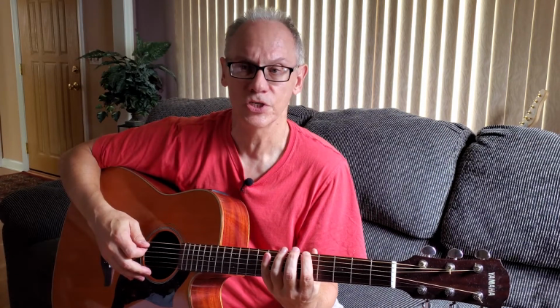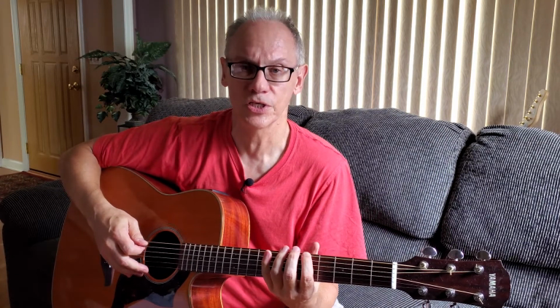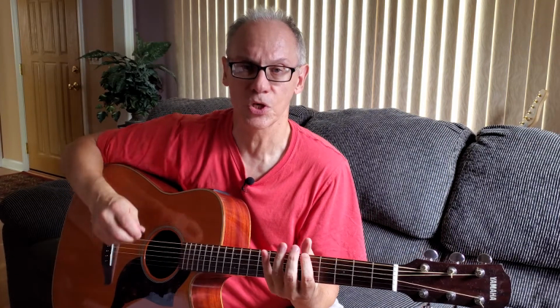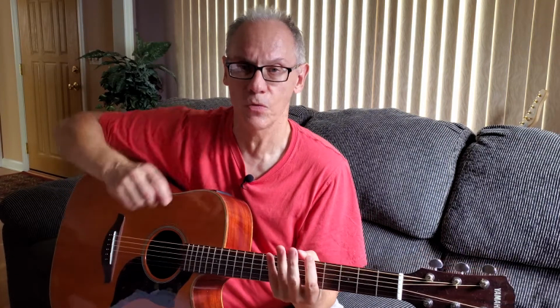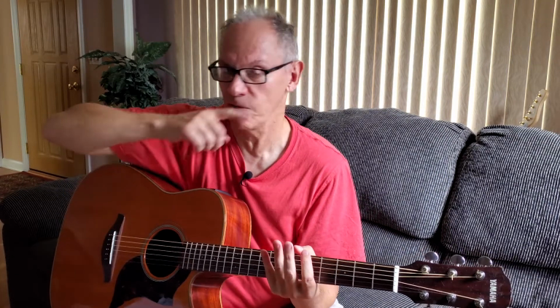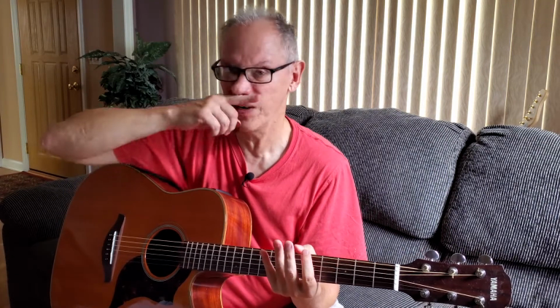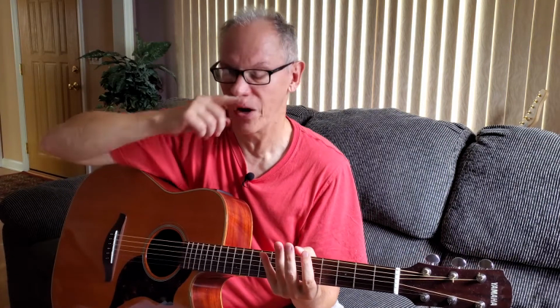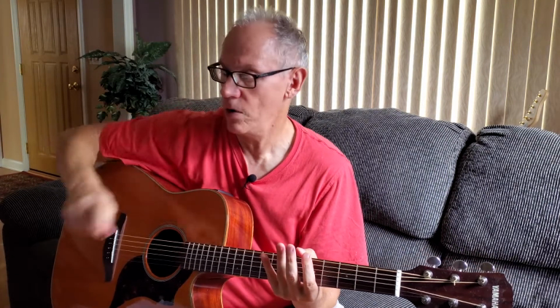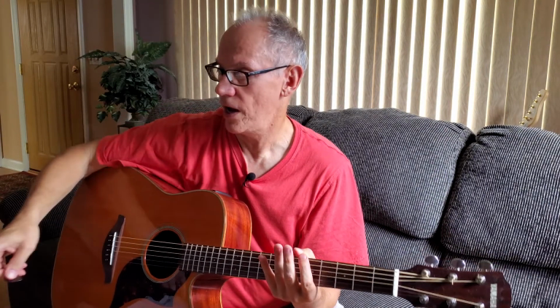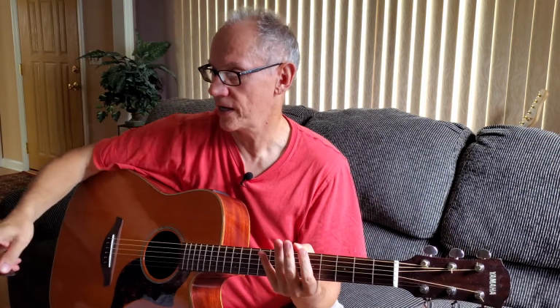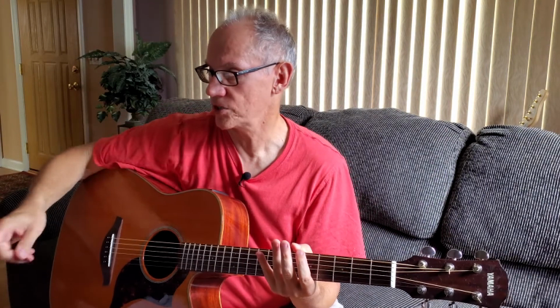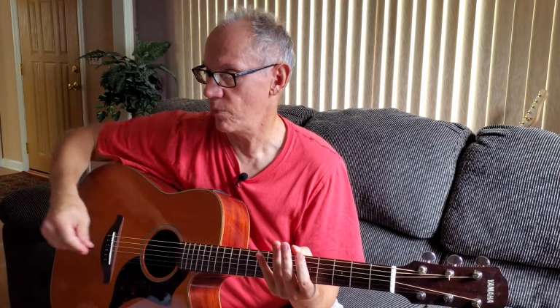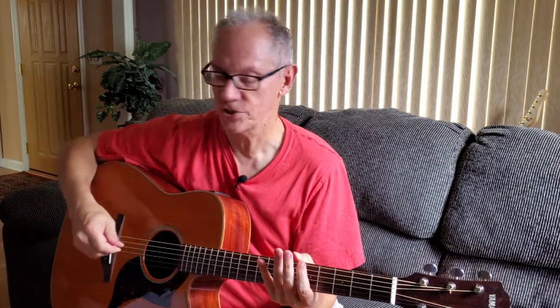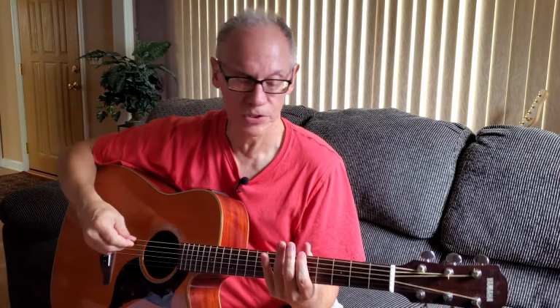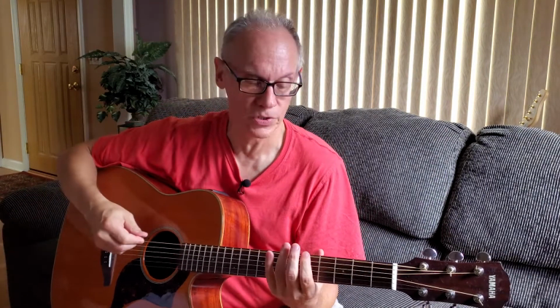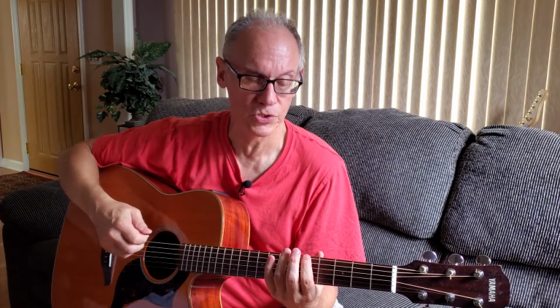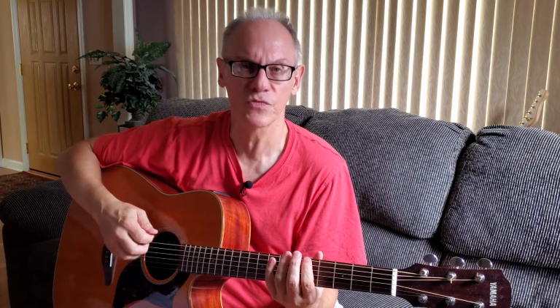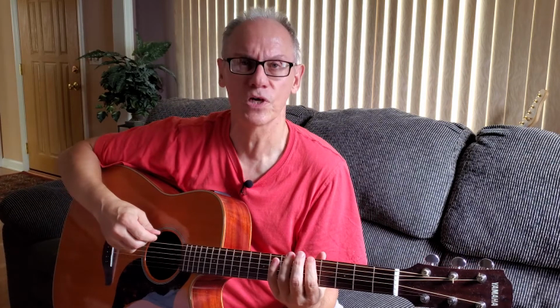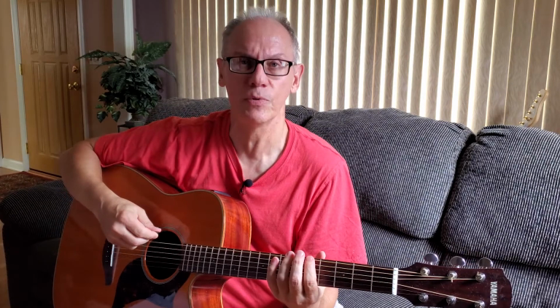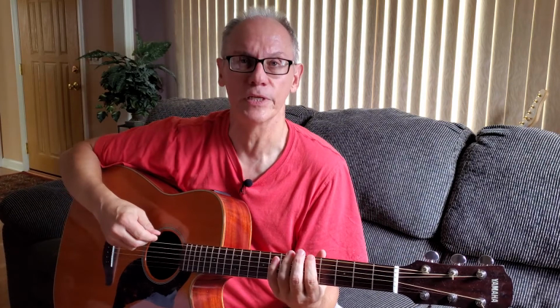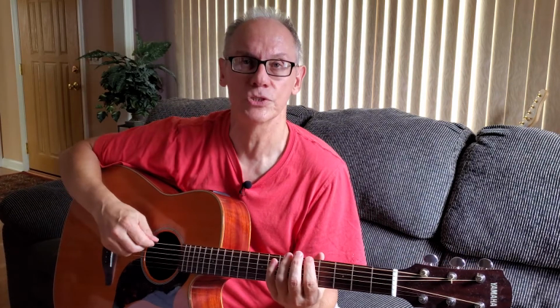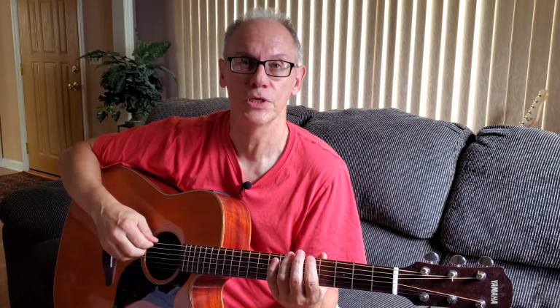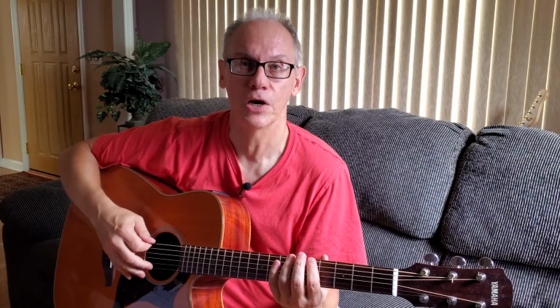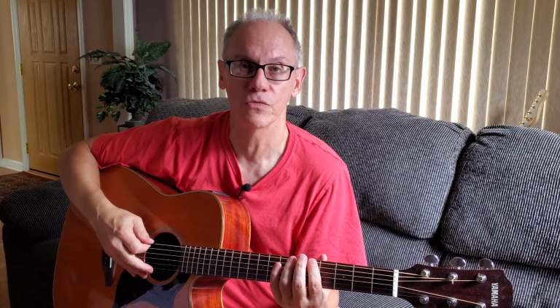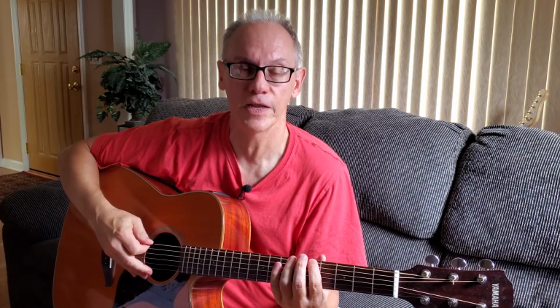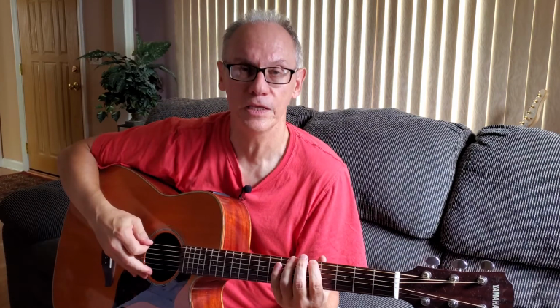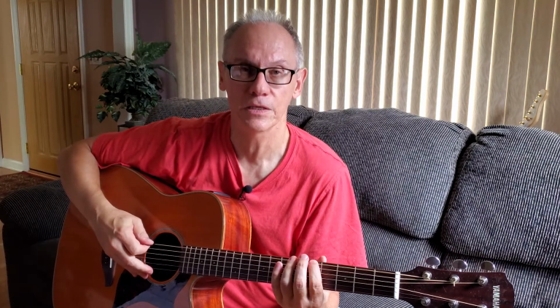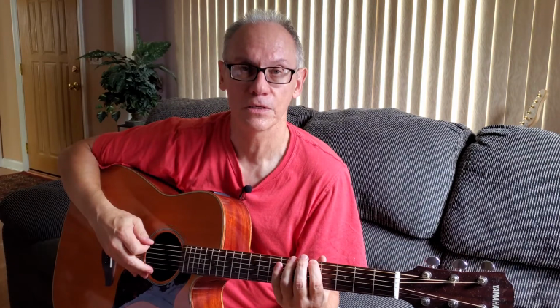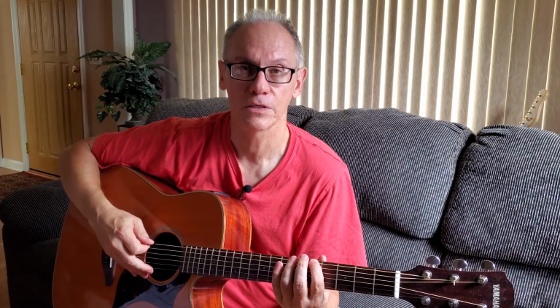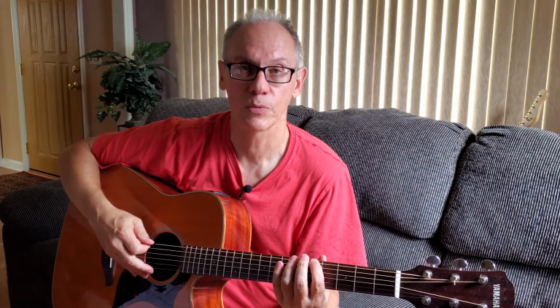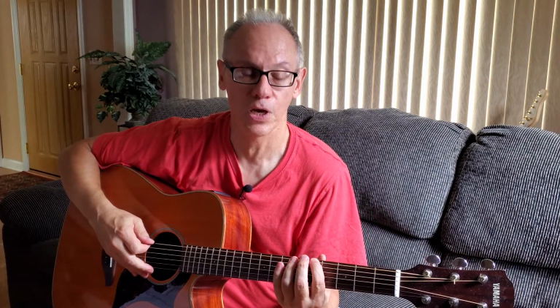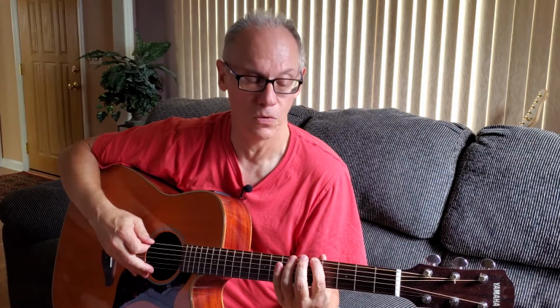So let's go, get ready to go. I've got a stopwatch here, we're going to do this for a couple of minutes. Are you ready? Here we go.